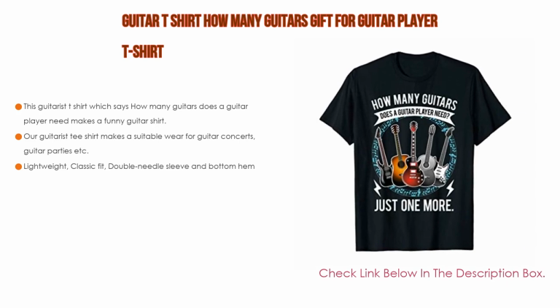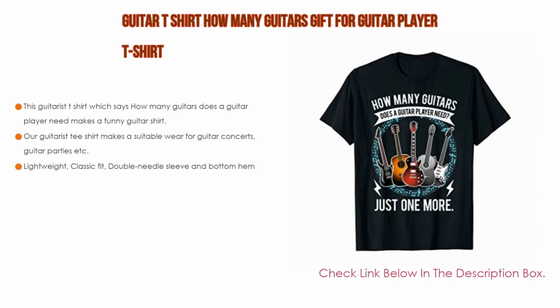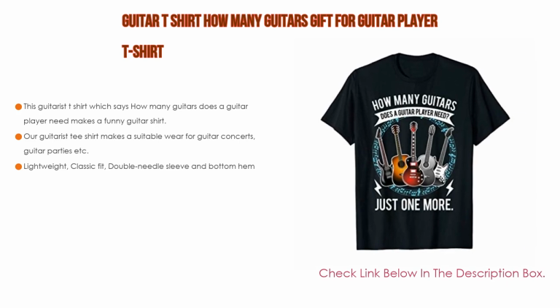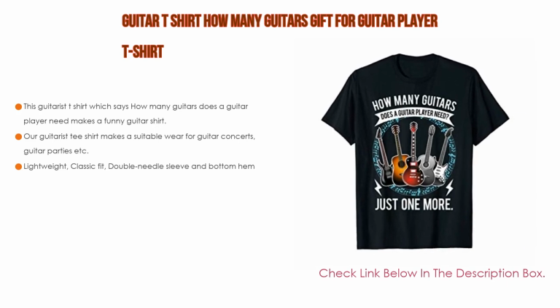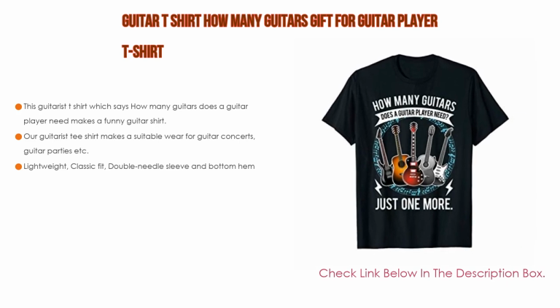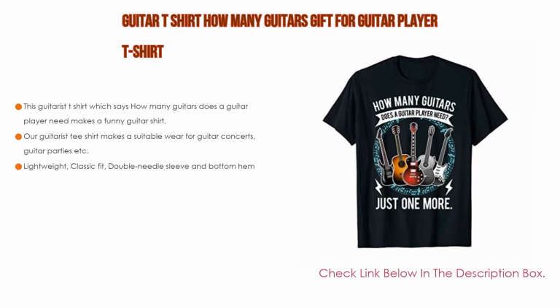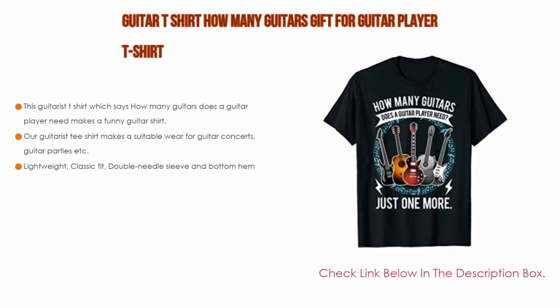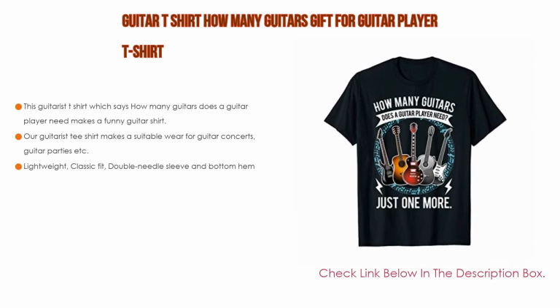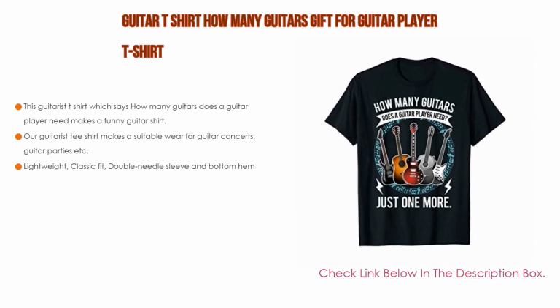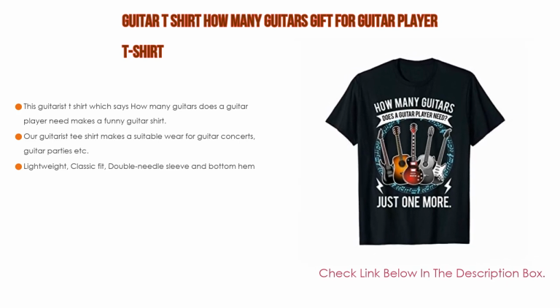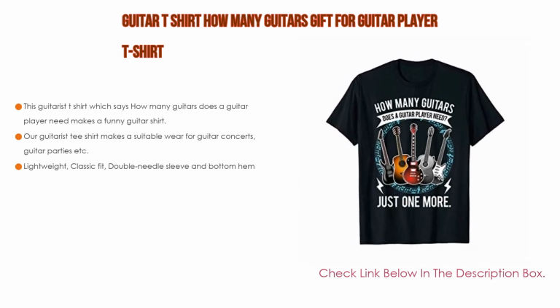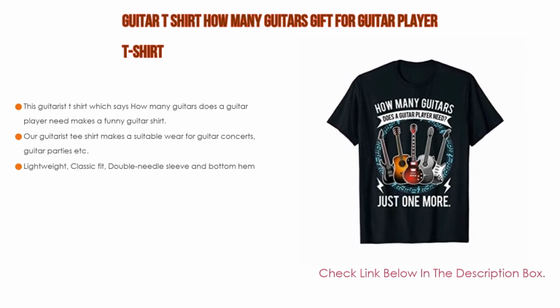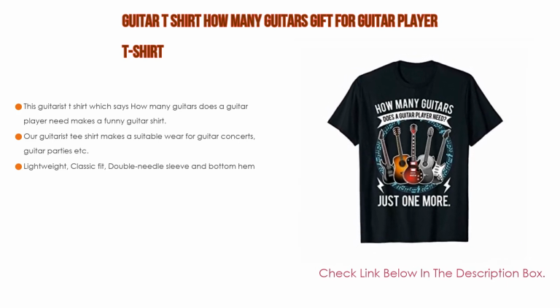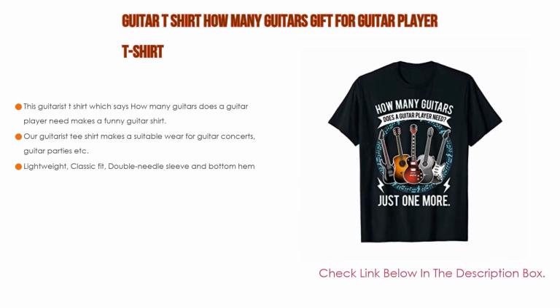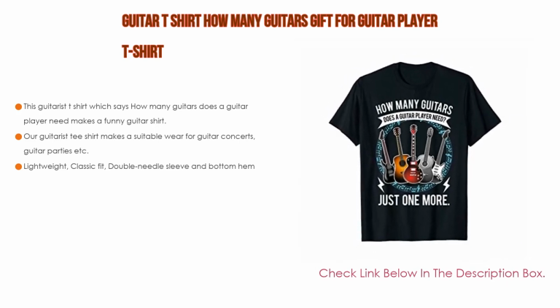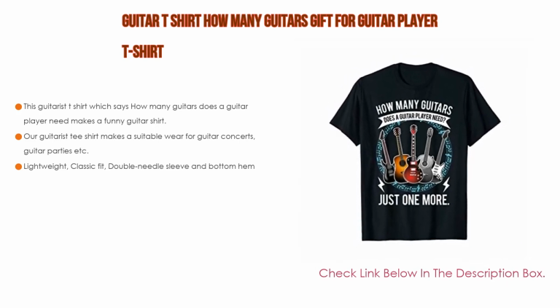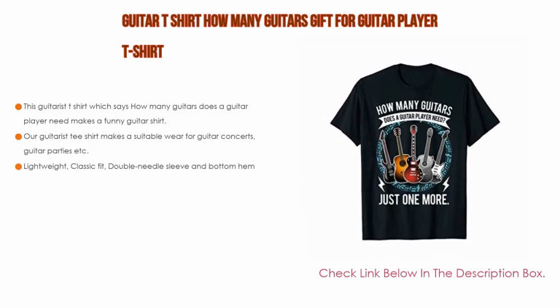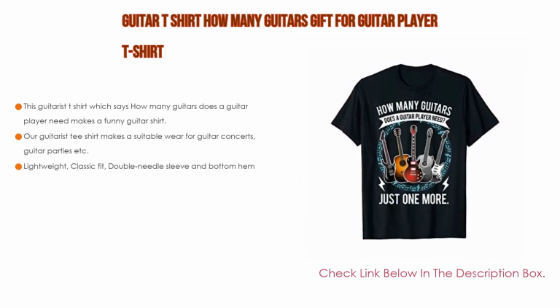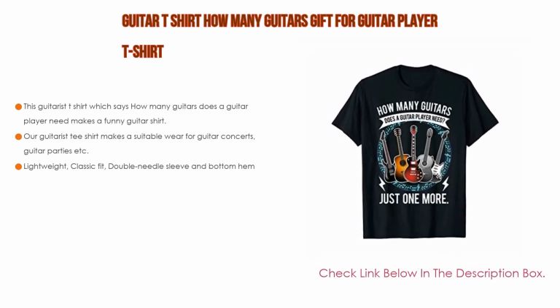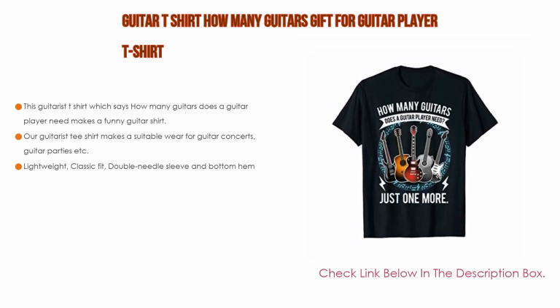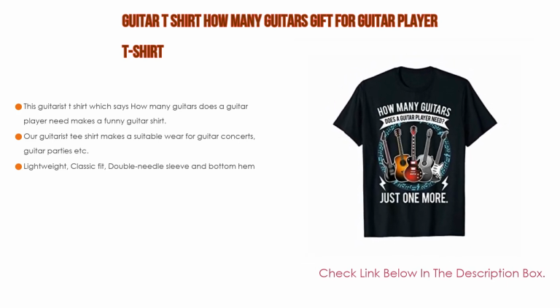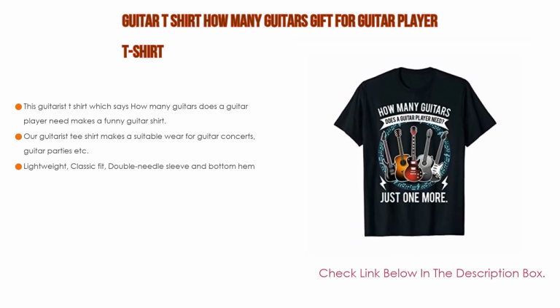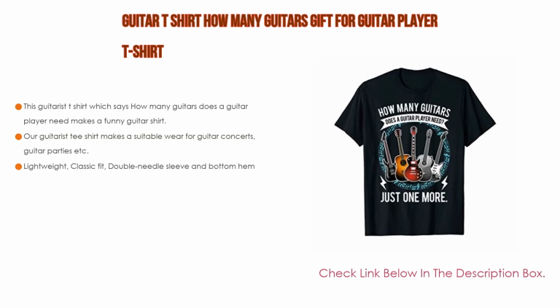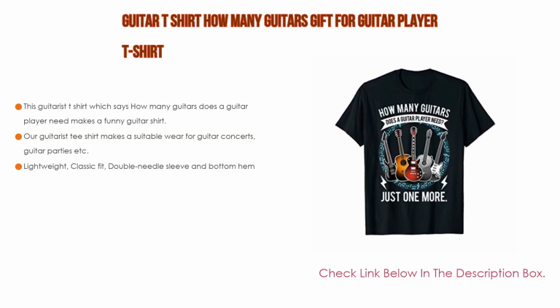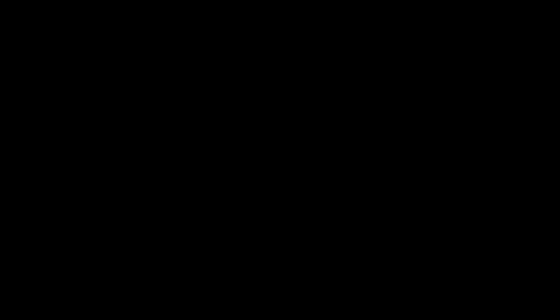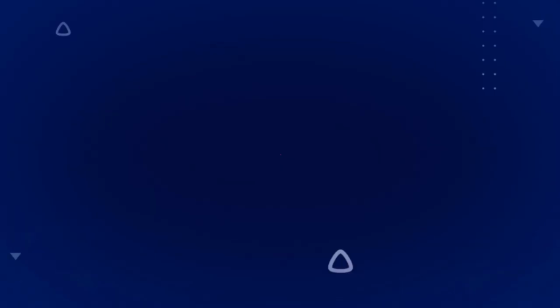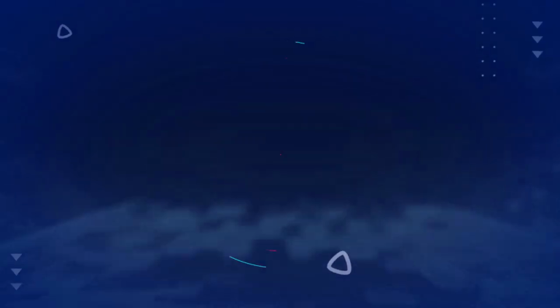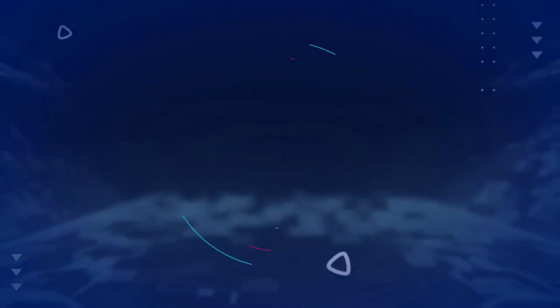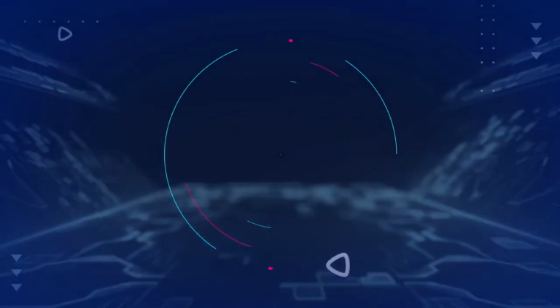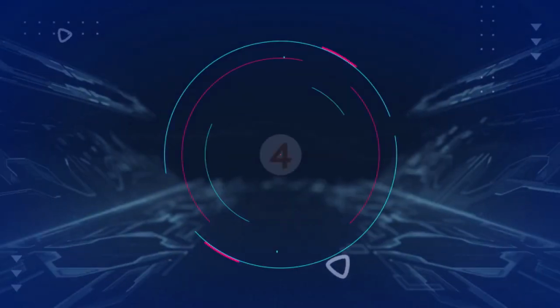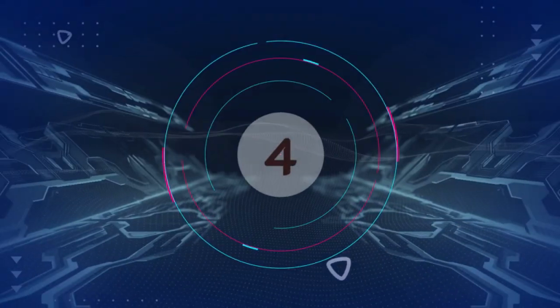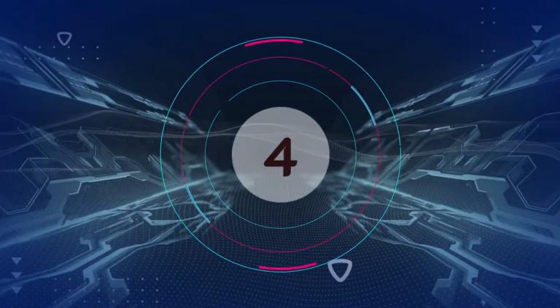Furthermore, it features a lightweight, classic fit with double needle sleeve and bottom hem.